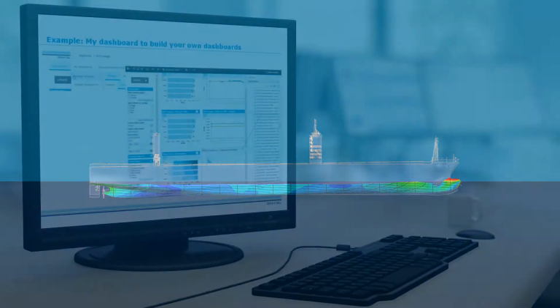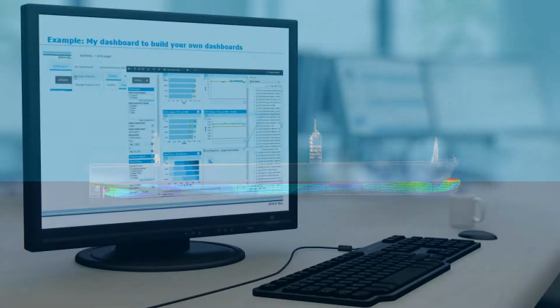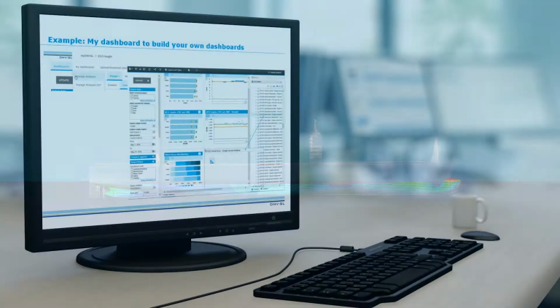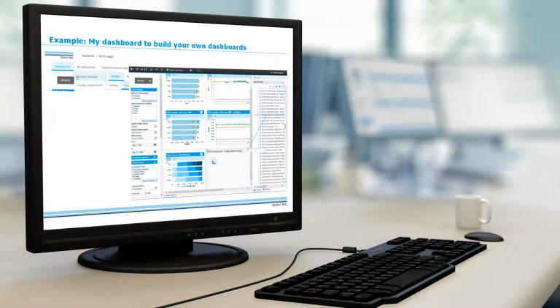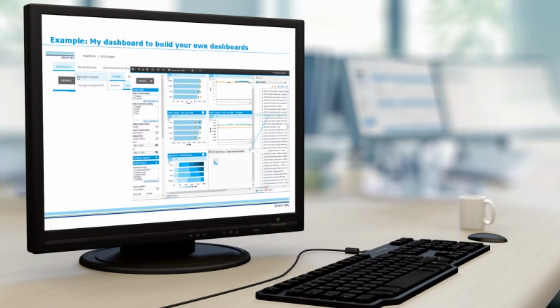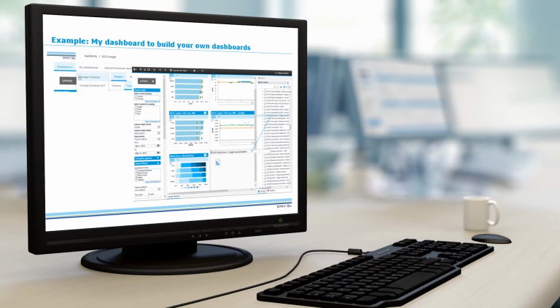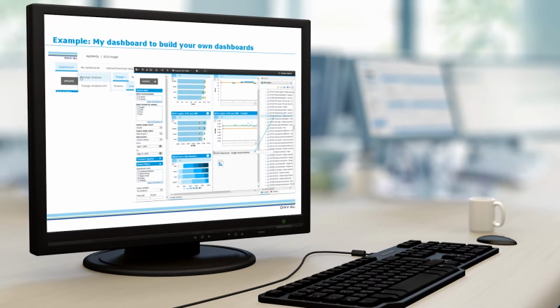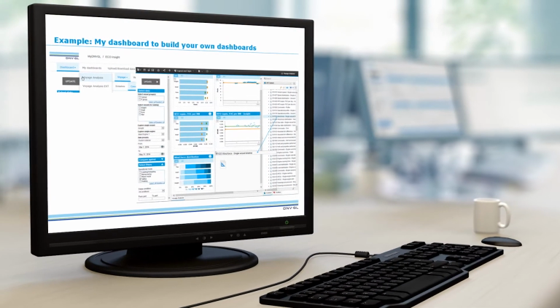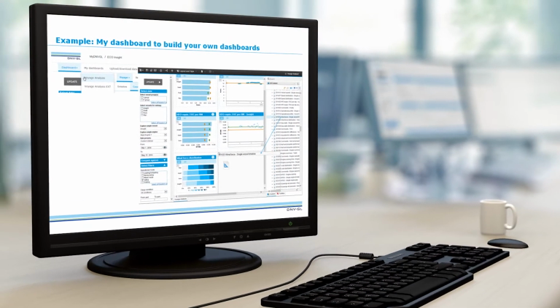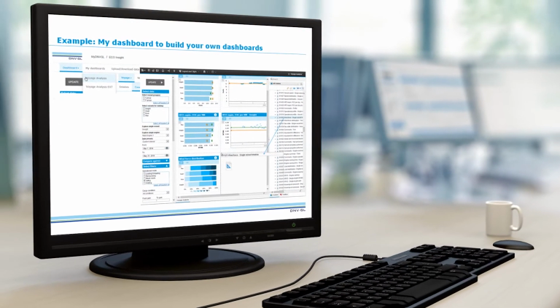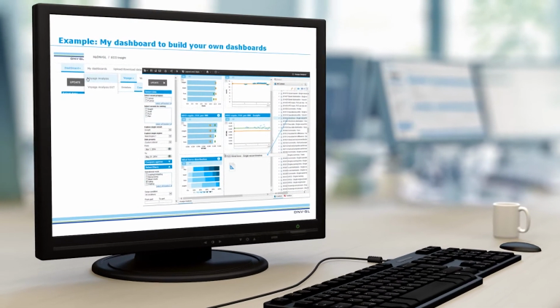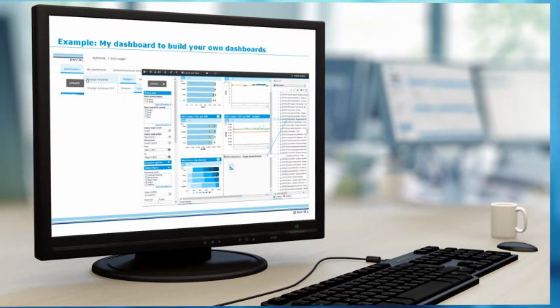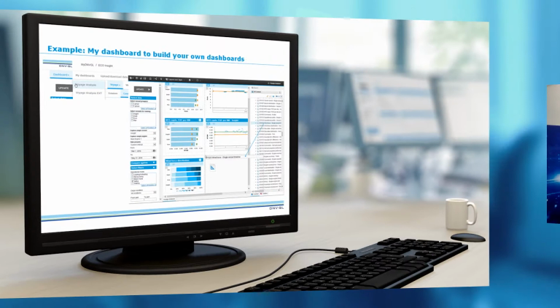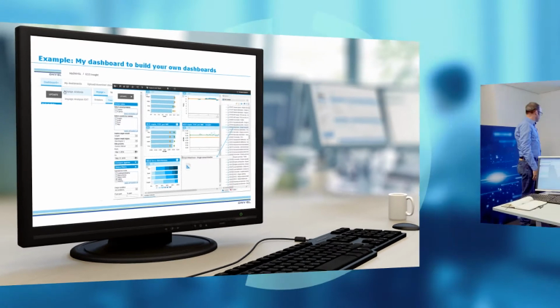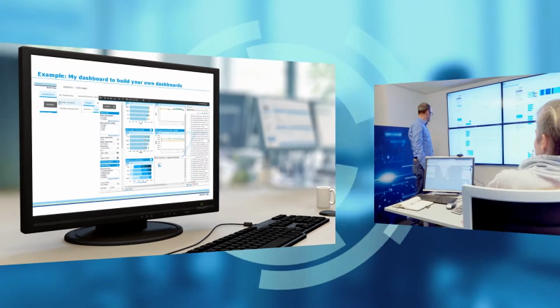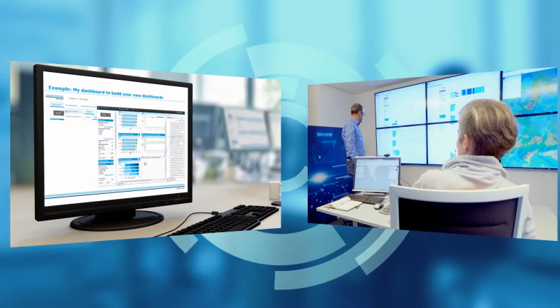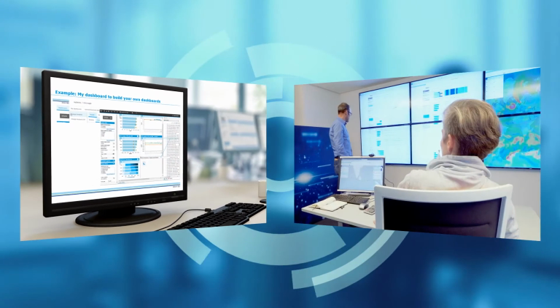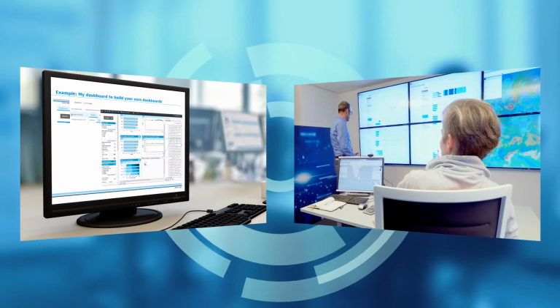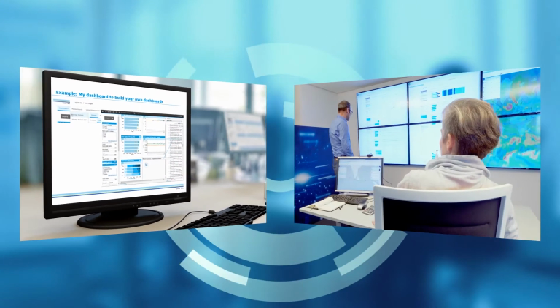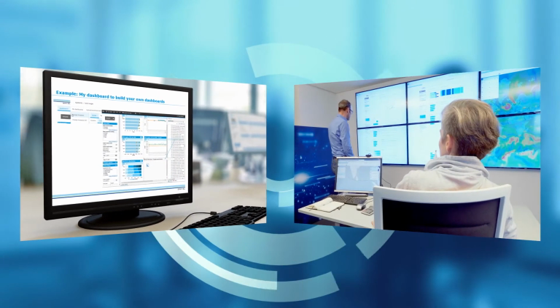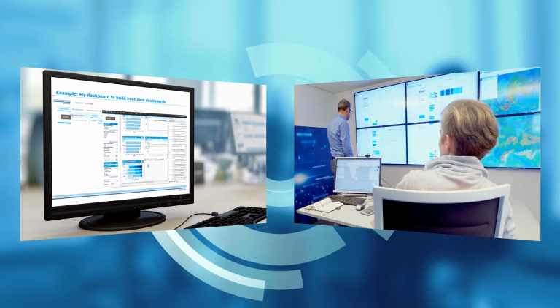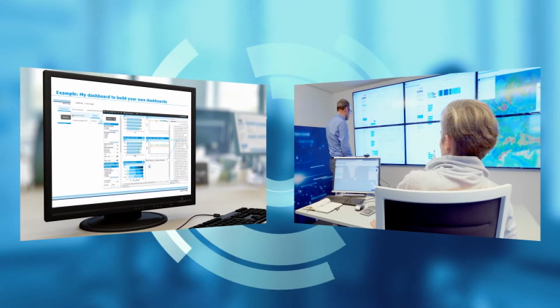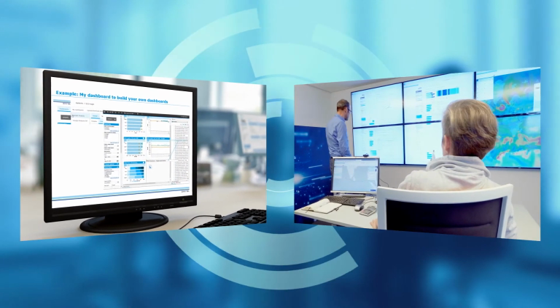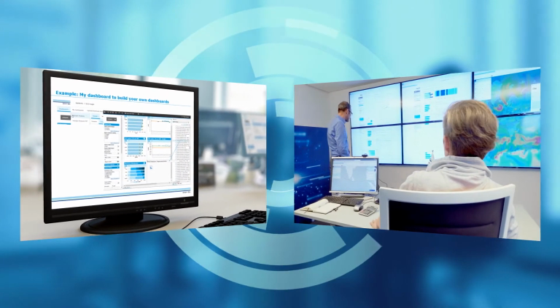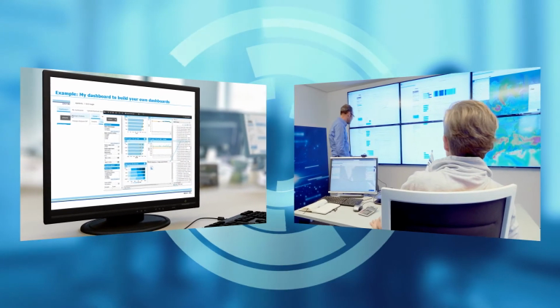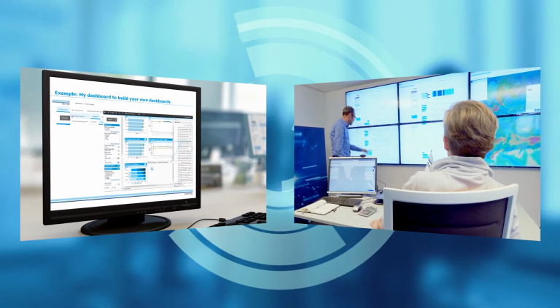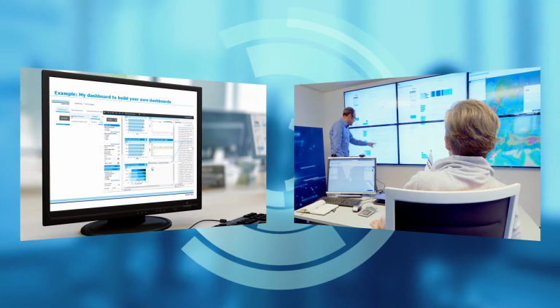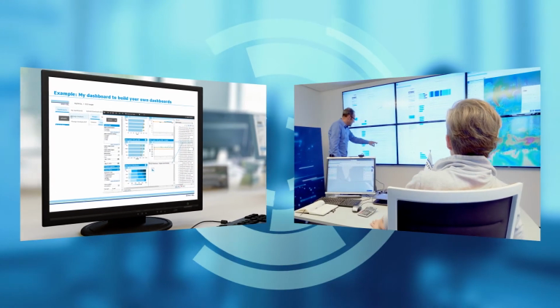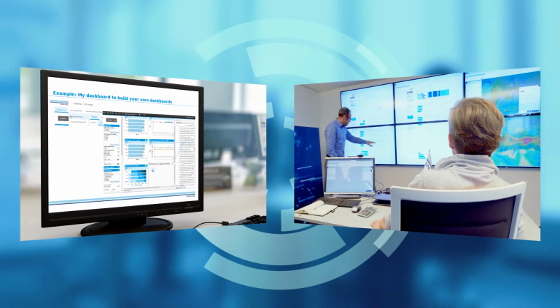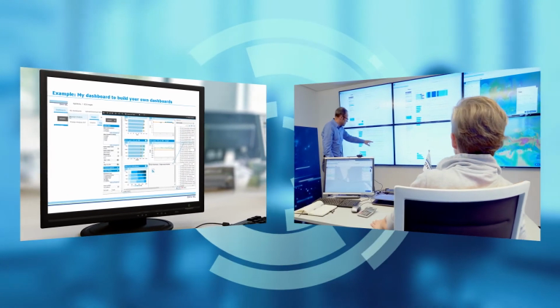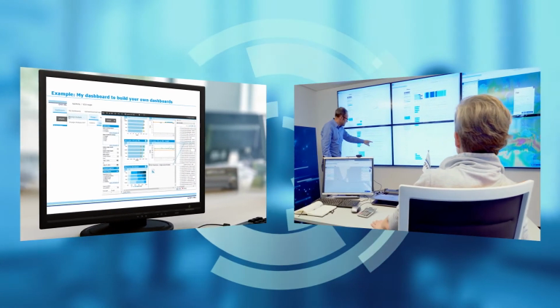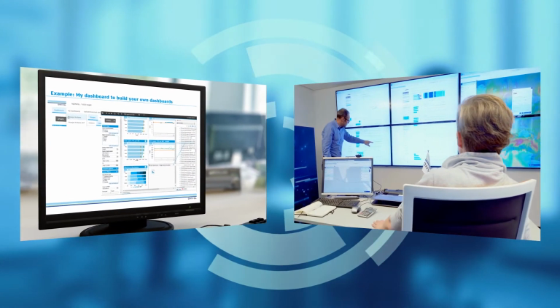With MyDashboard, you construct the way your information is displayed and tailor the data analysis to your needs.